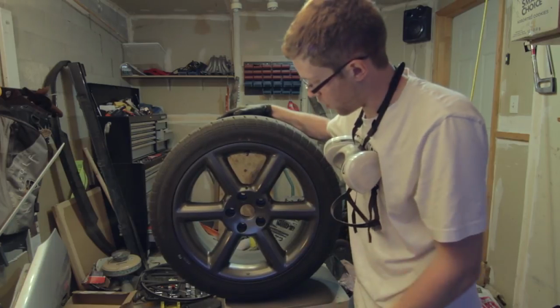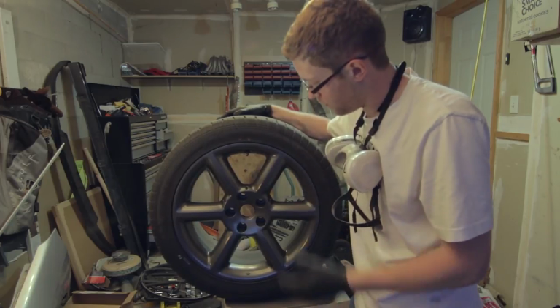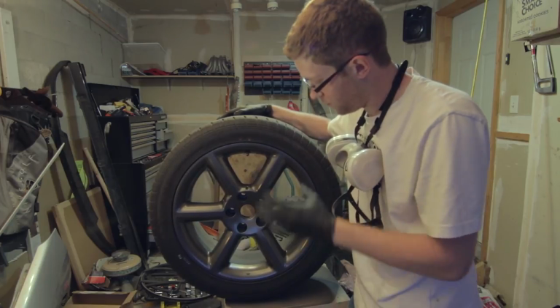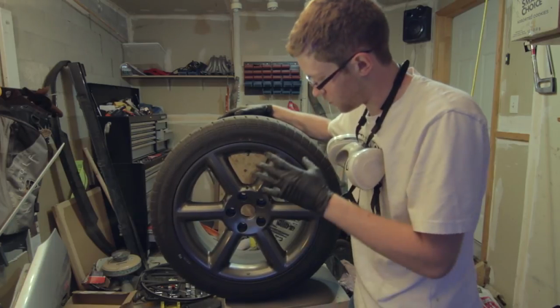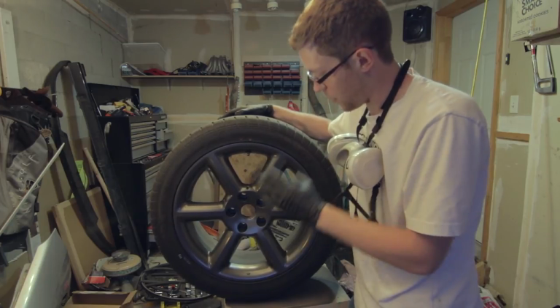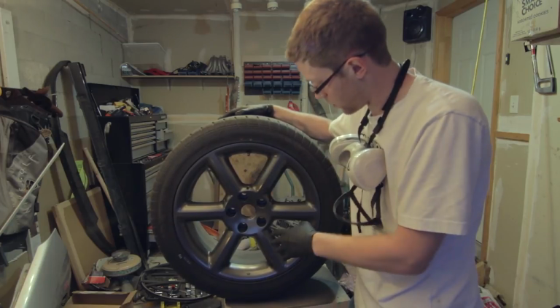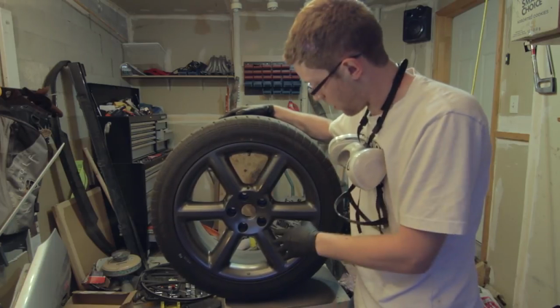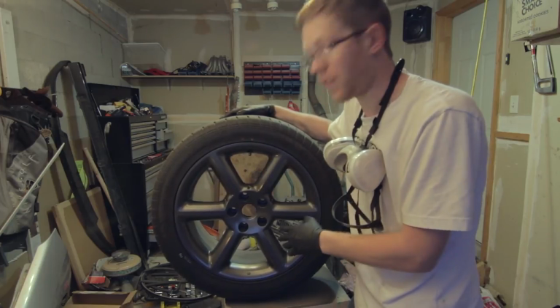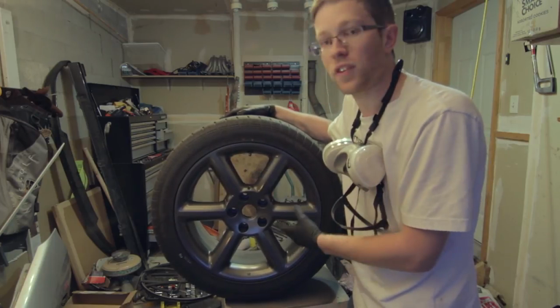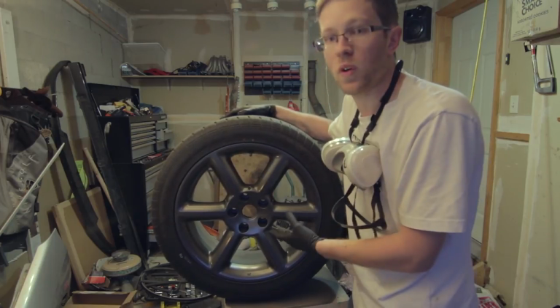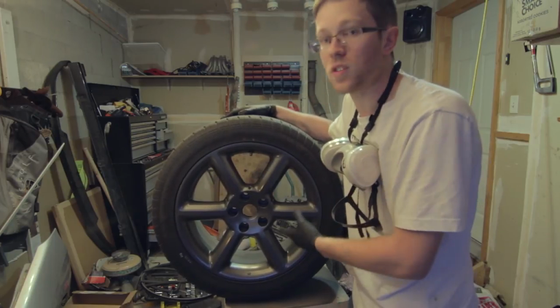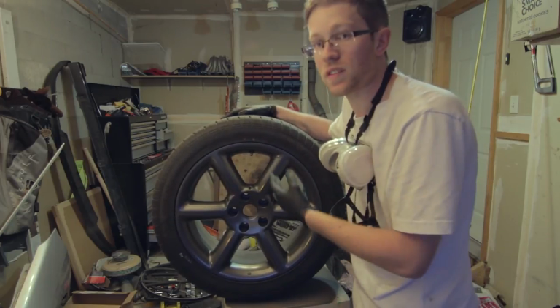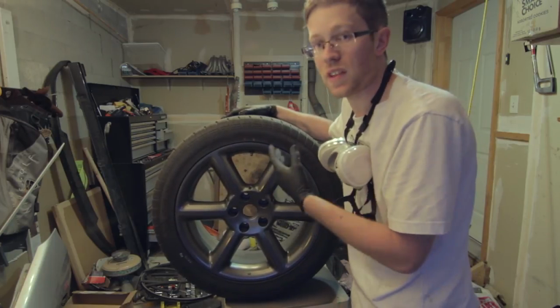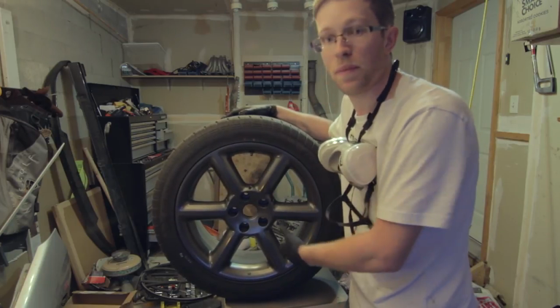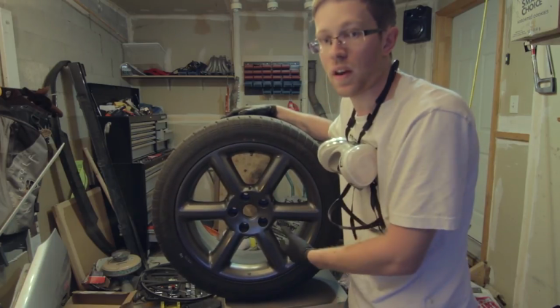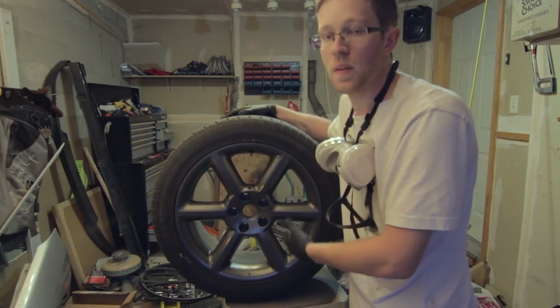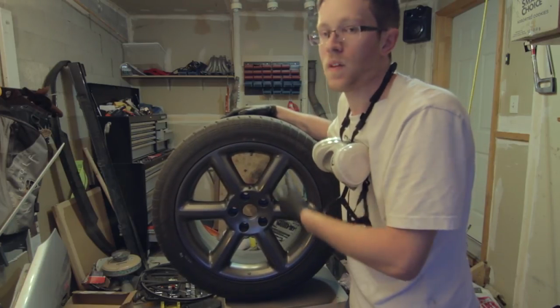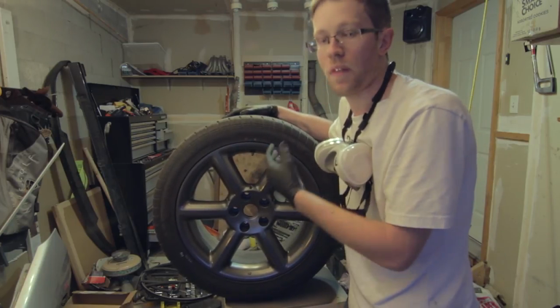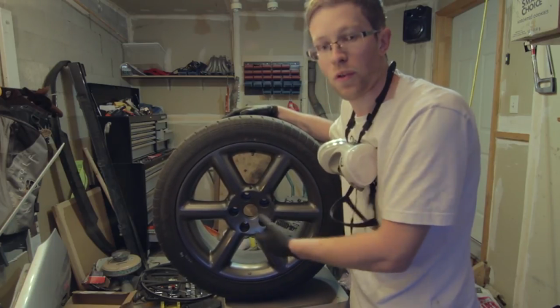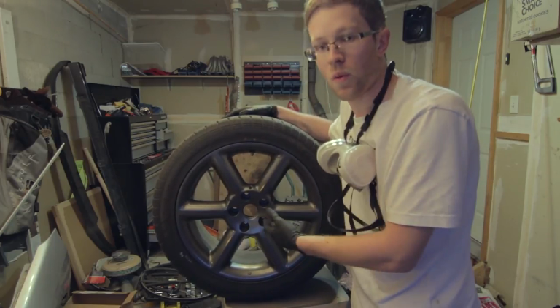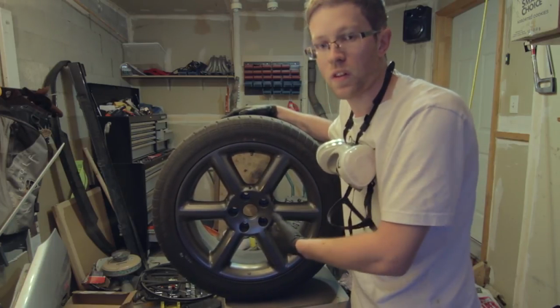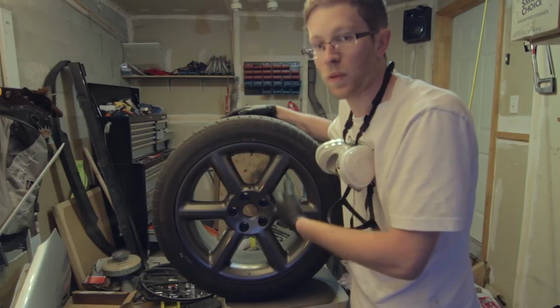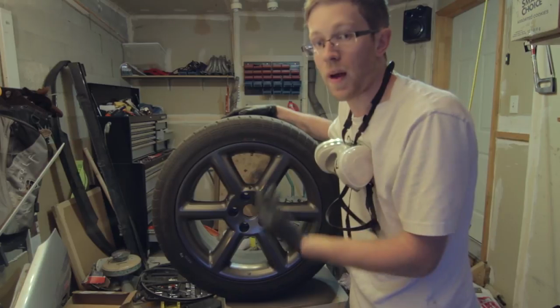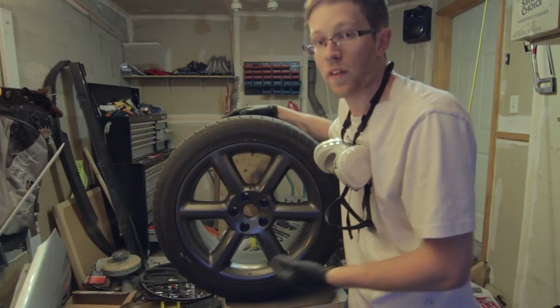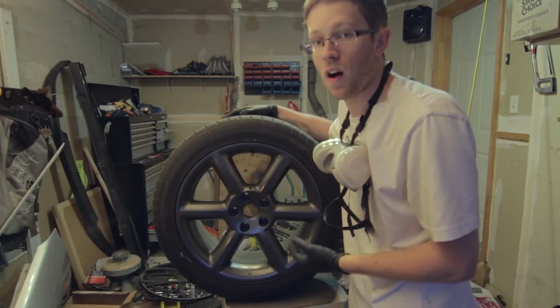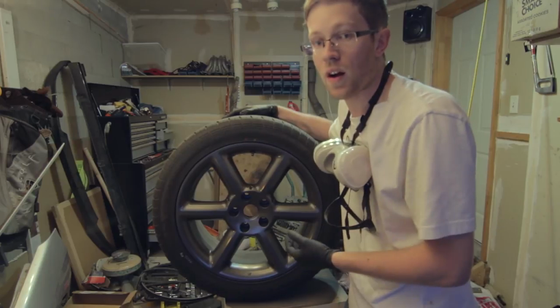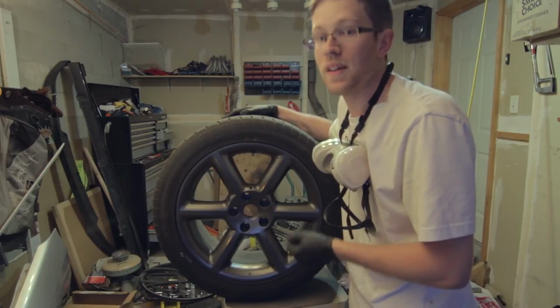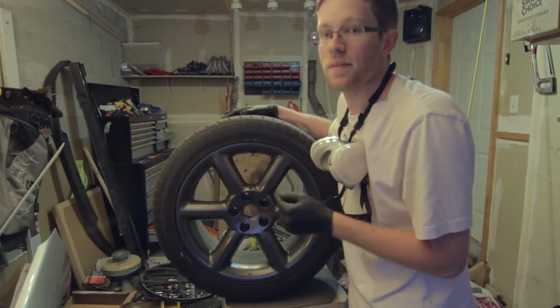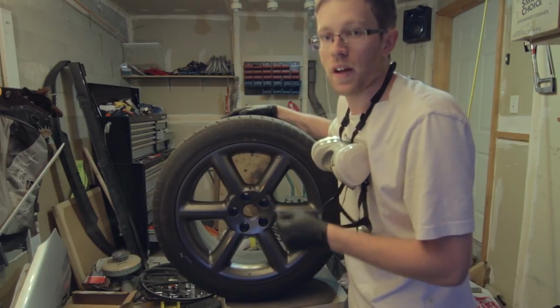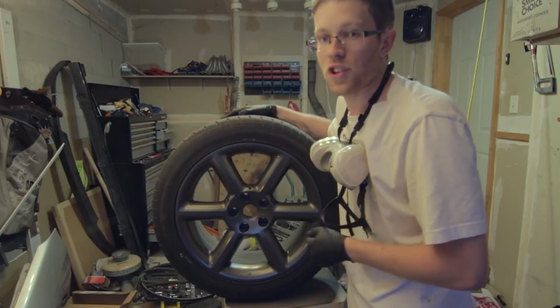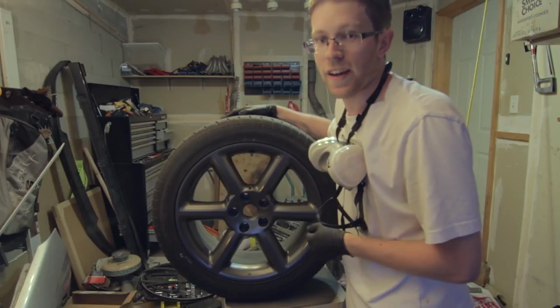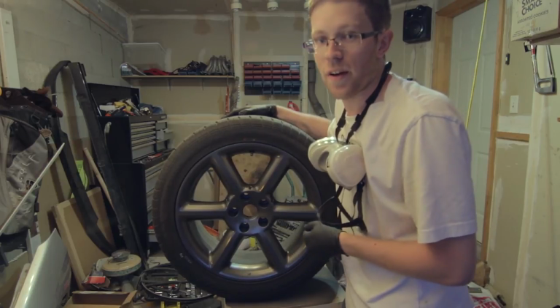Alright so there's the finished product. I've got all the PlastiDip cleared off the outside of the tire. You can see the Glossifier really makes that metallic shine pop out of the gray. So basically all it's got to do now is do this same thing on the other three wheels, put it back on the car and check it out.